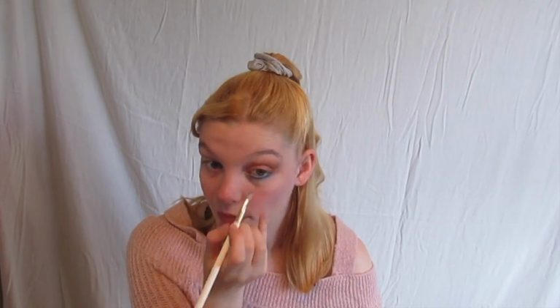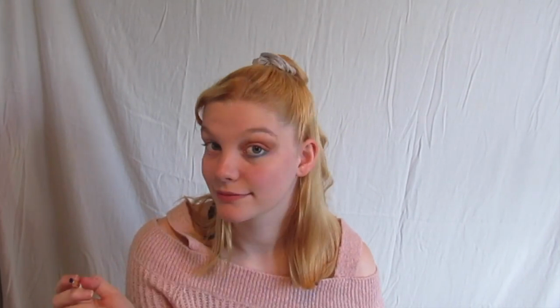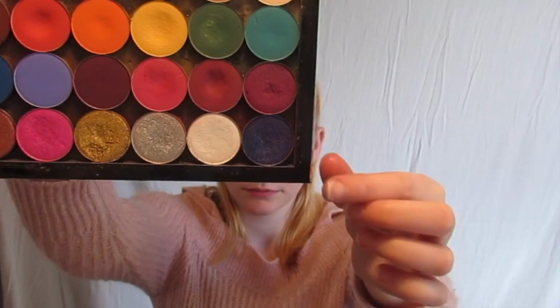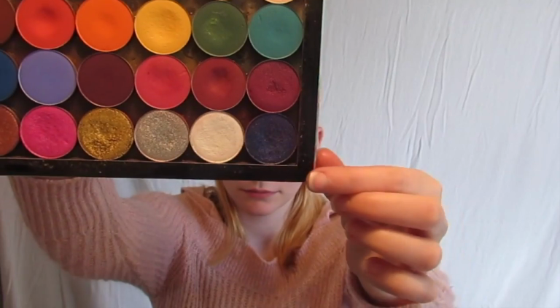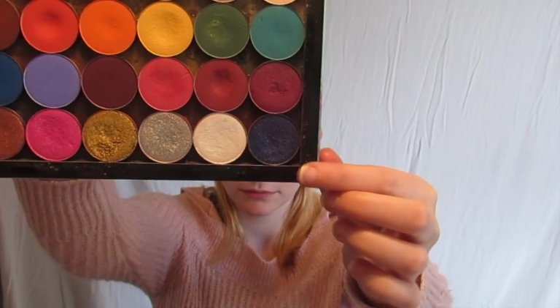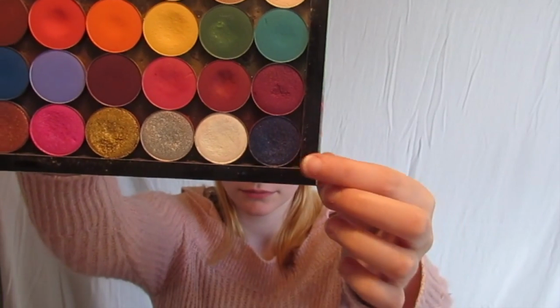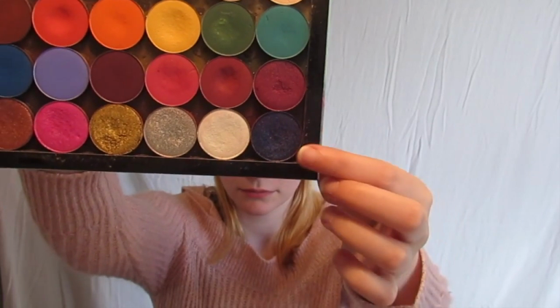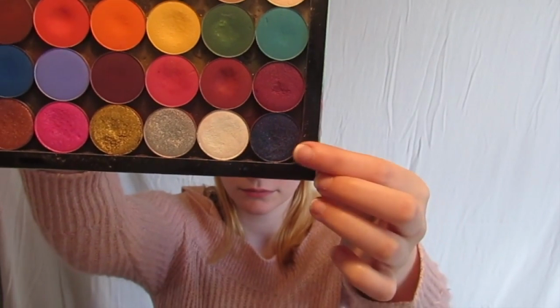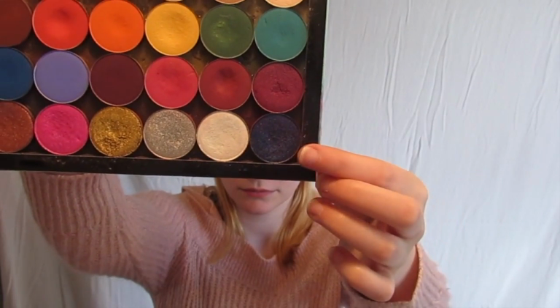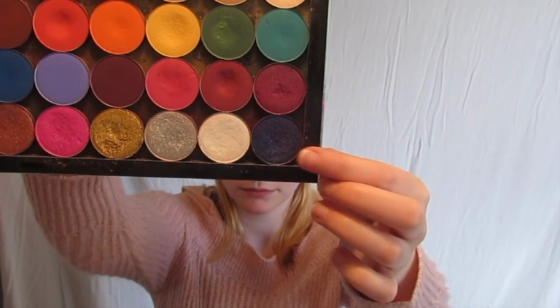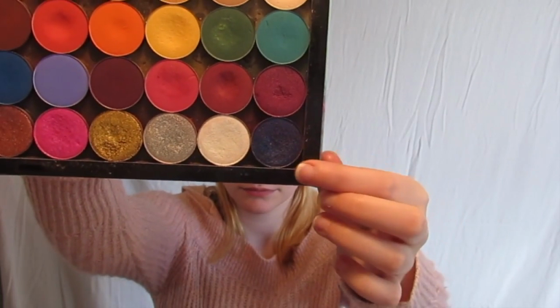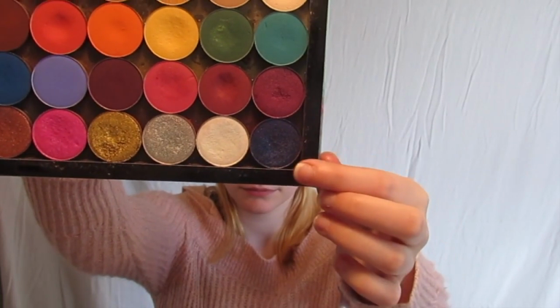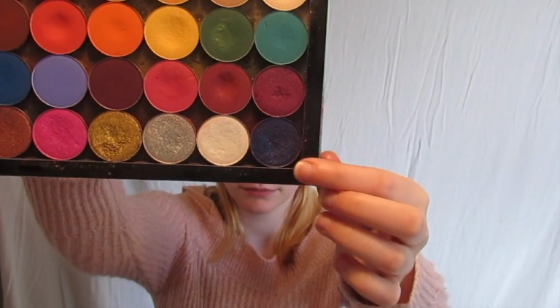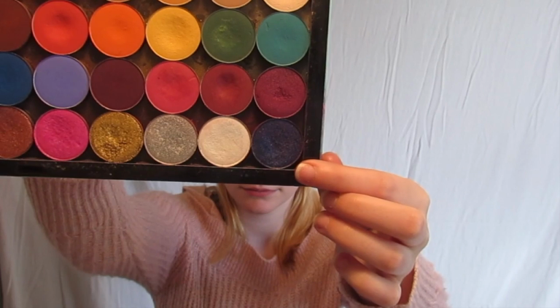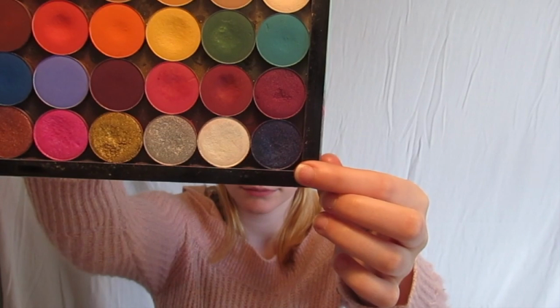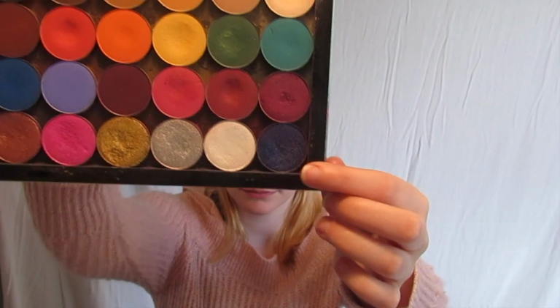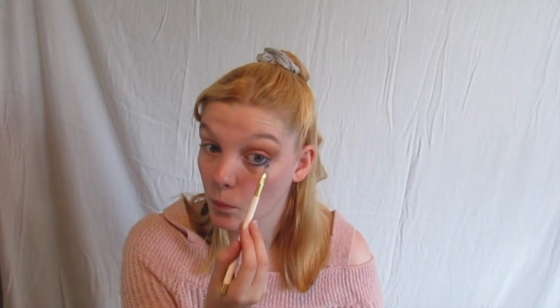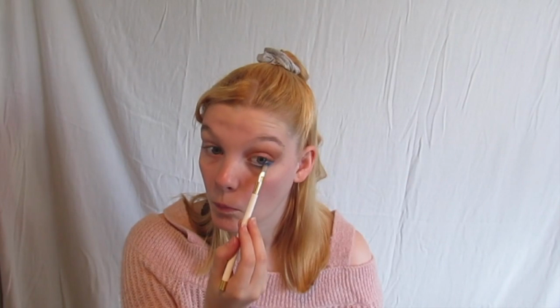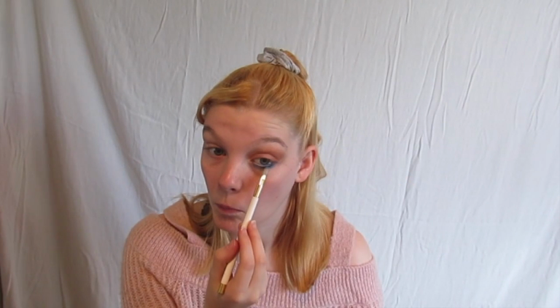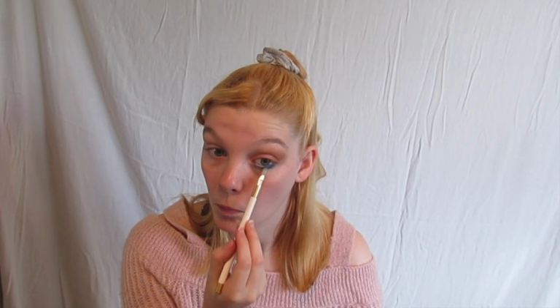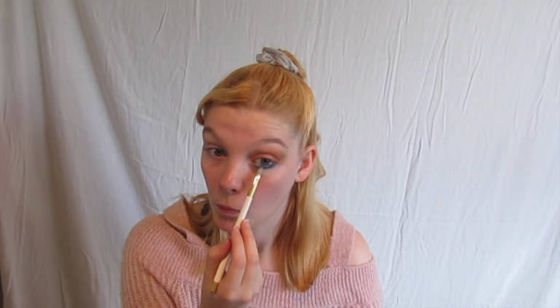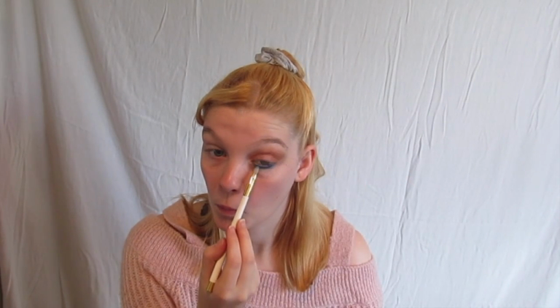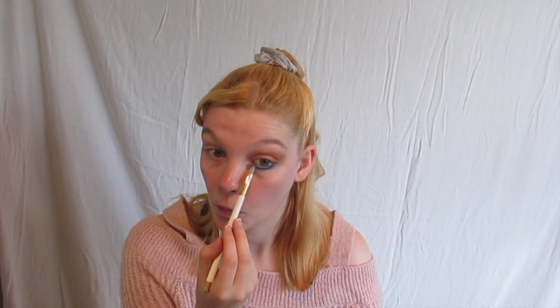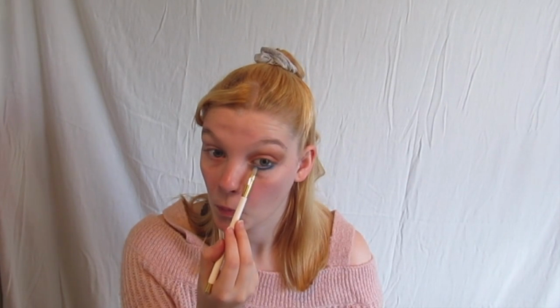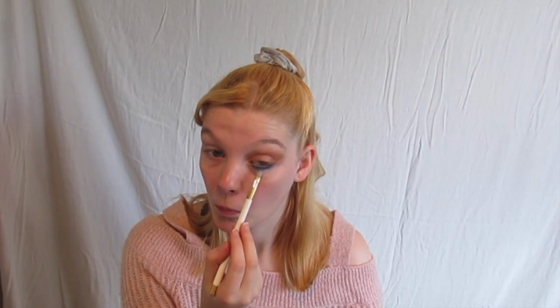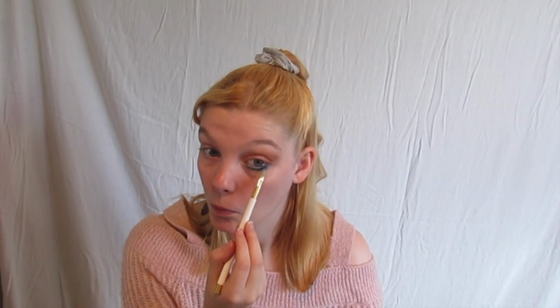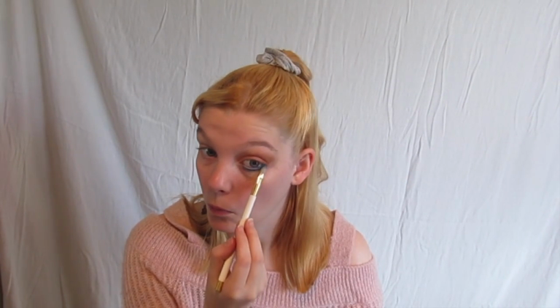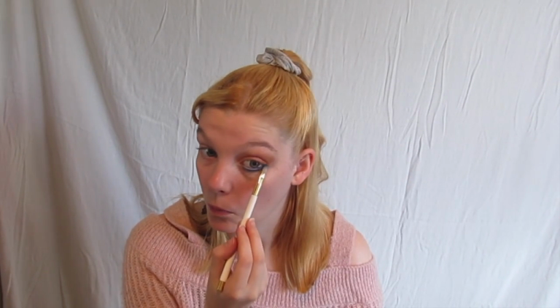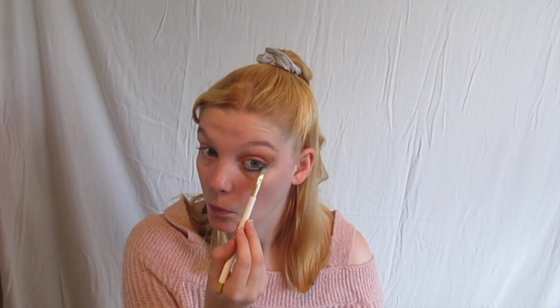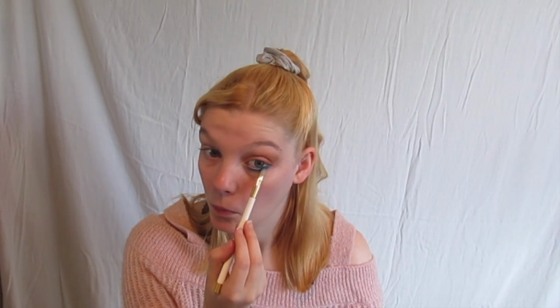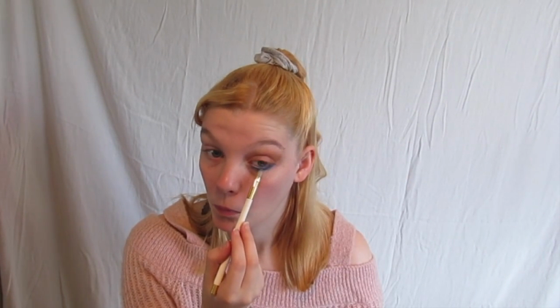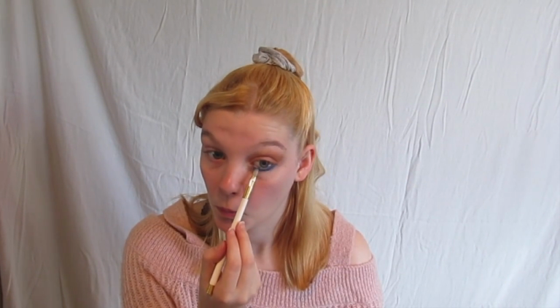From the same palette, I then took Quantum Sleep and packed that right on top.